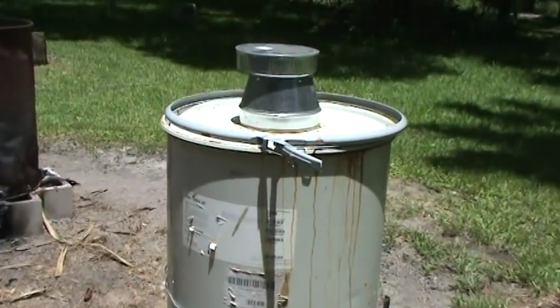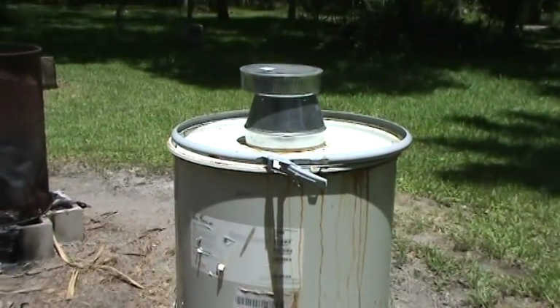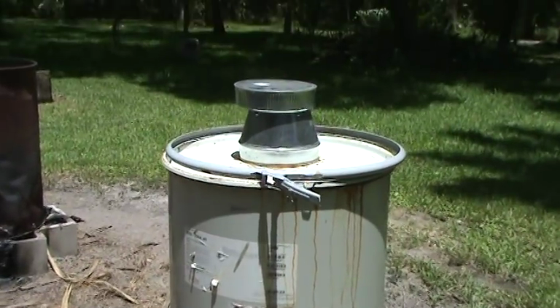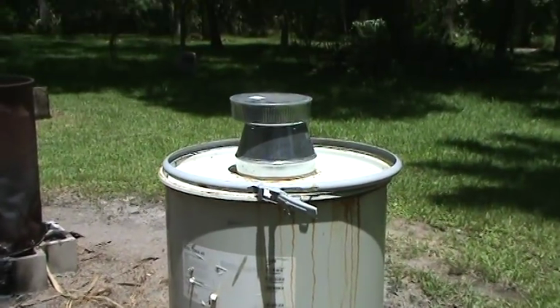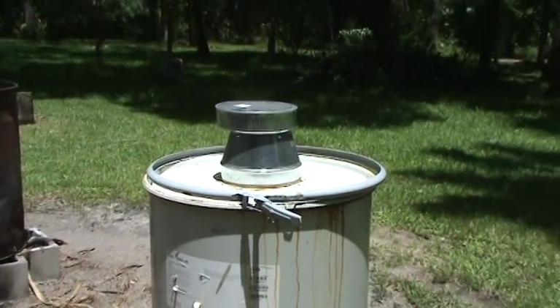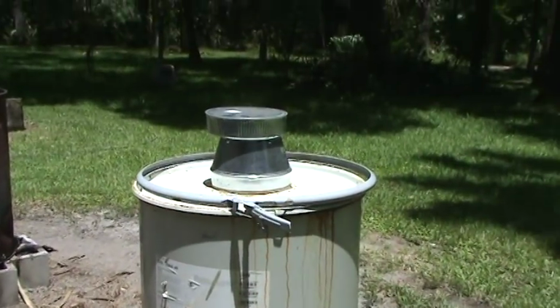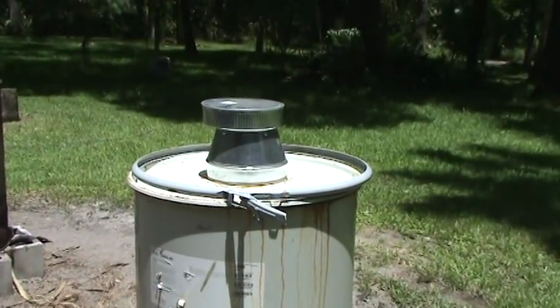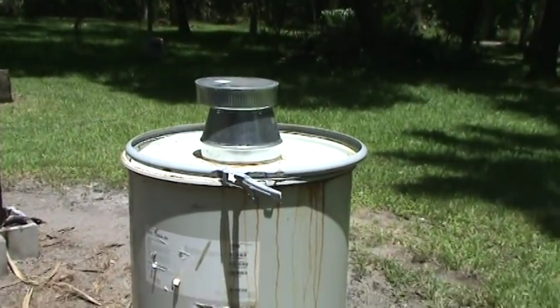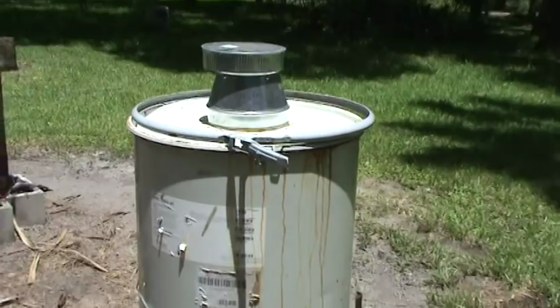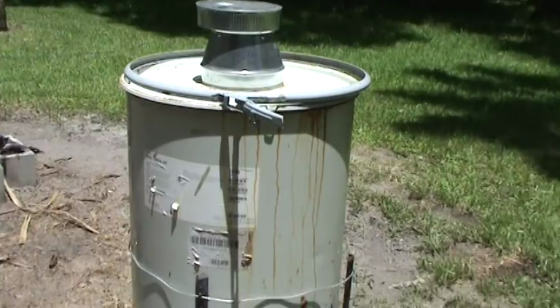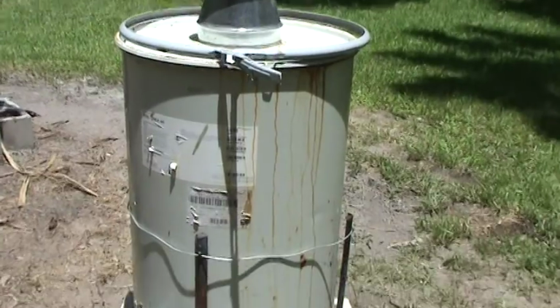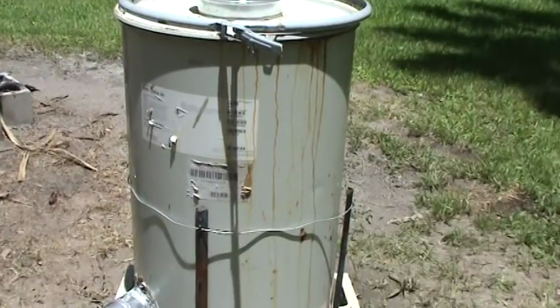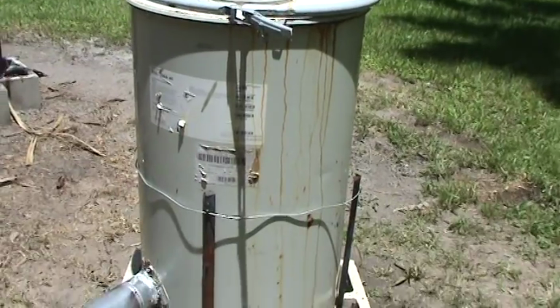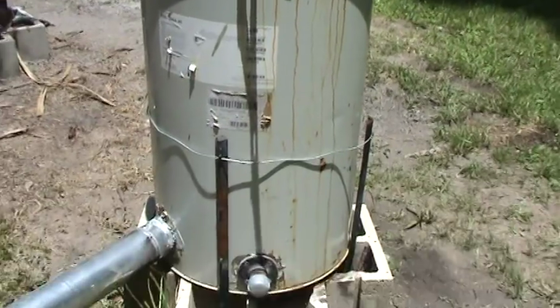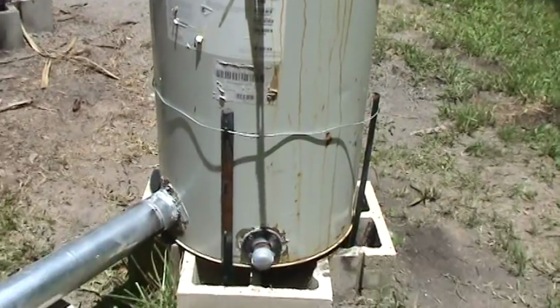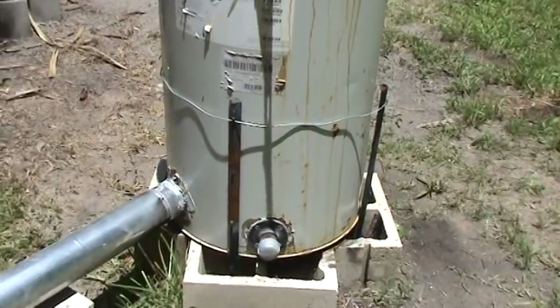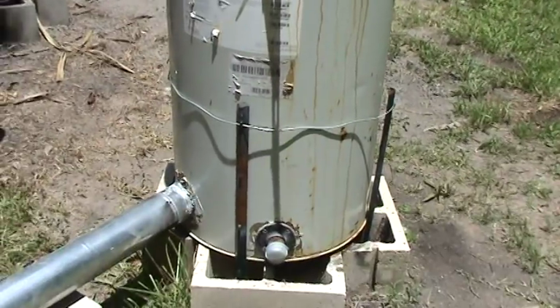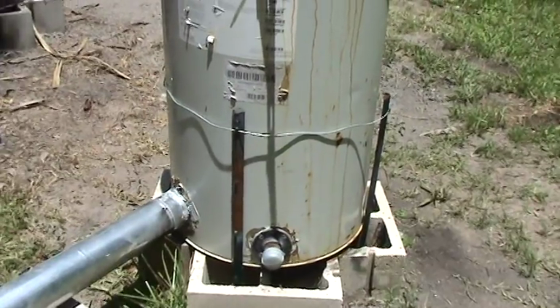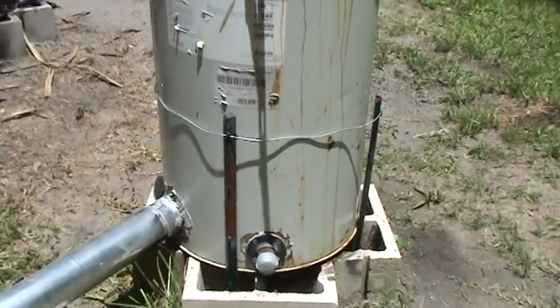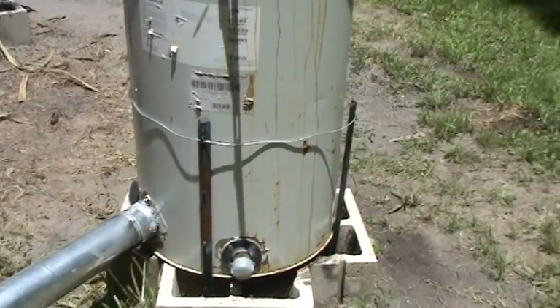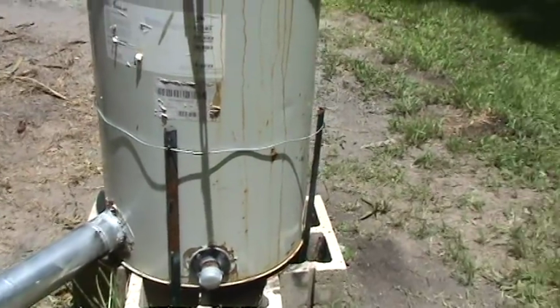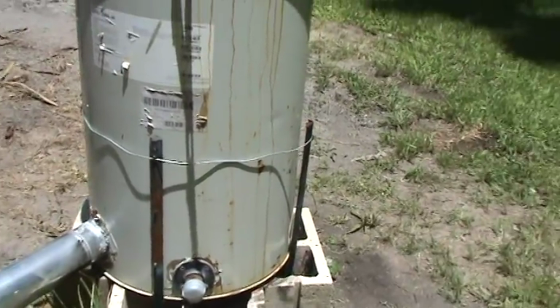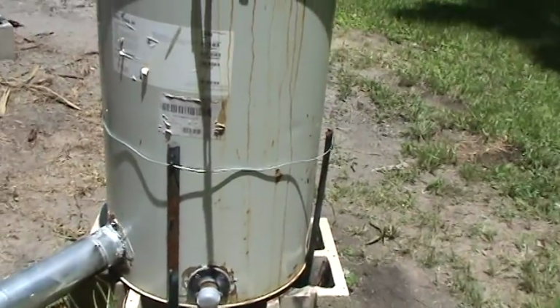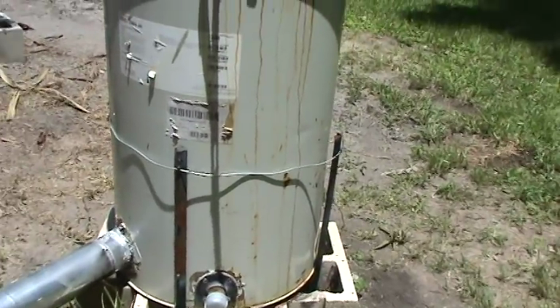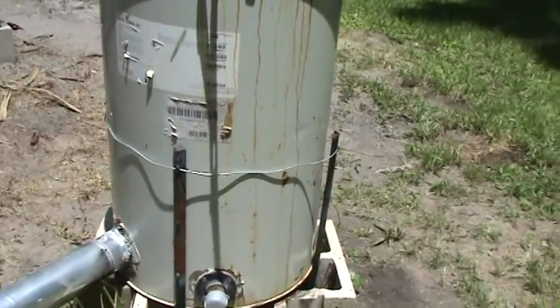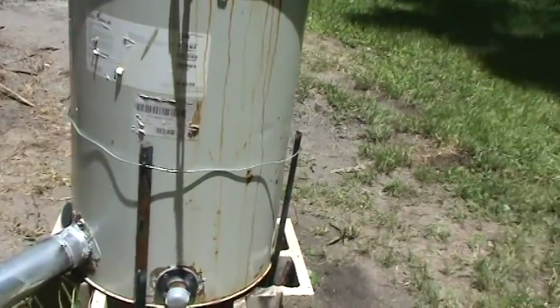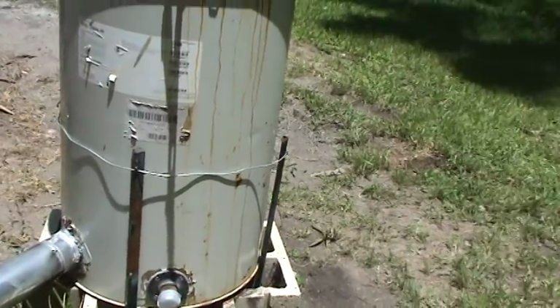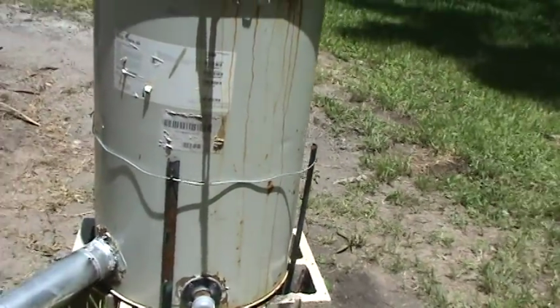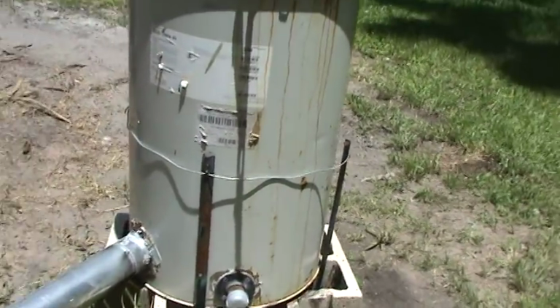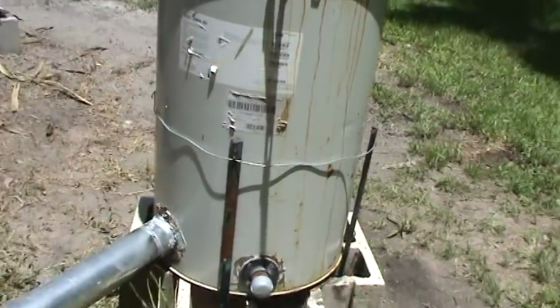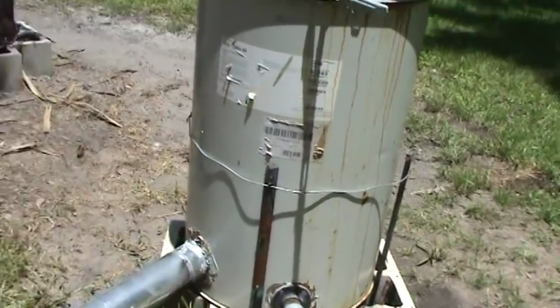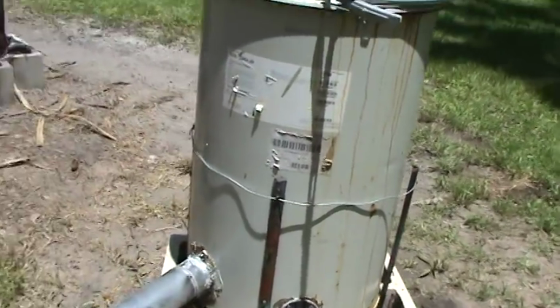So this burn barrel we'll call supercharged burn barrel four. This will probably be the last prototype, because number three worked really well — as you saw in the video.